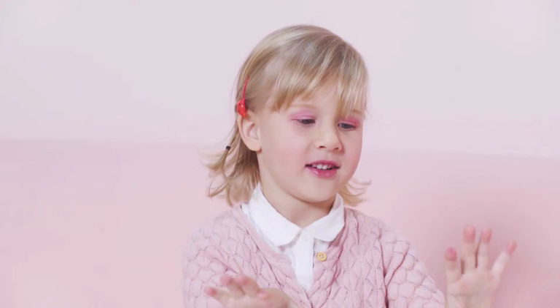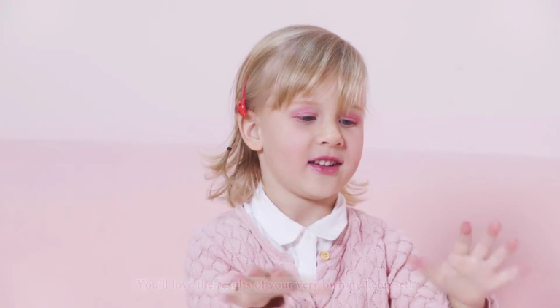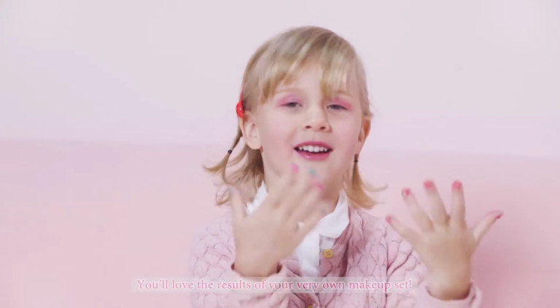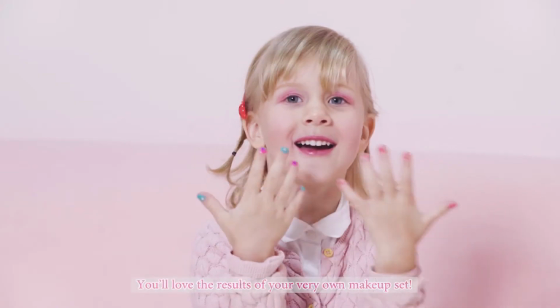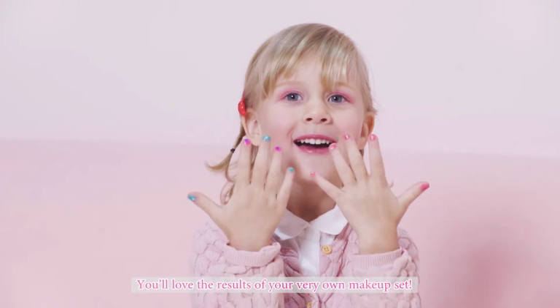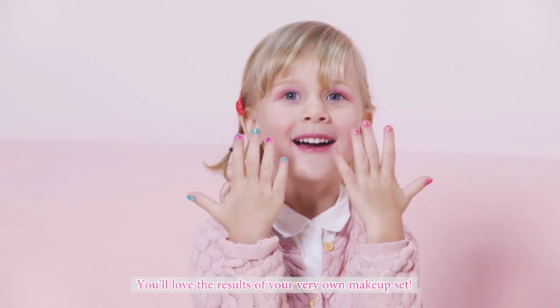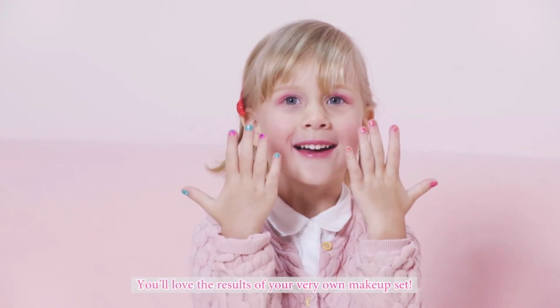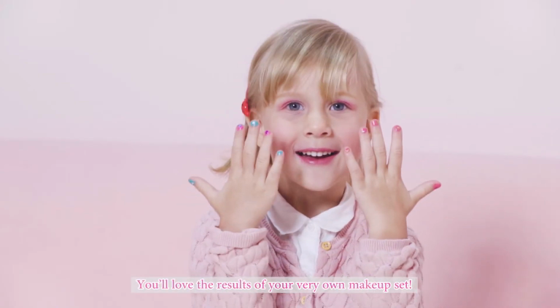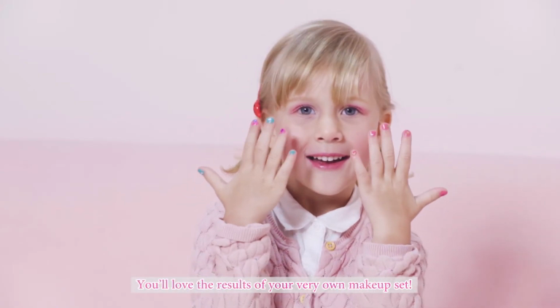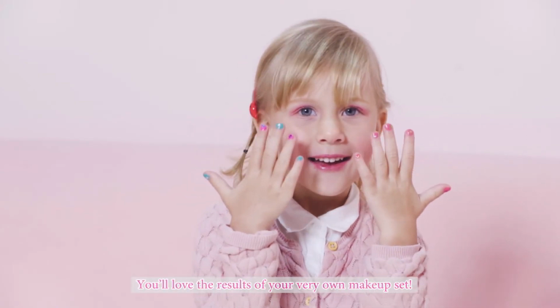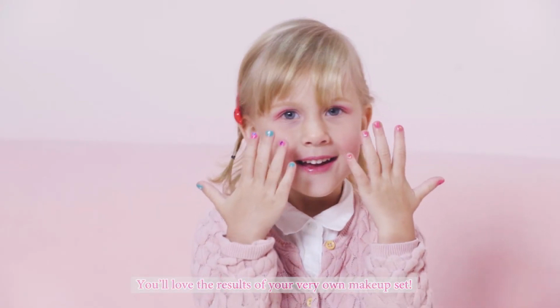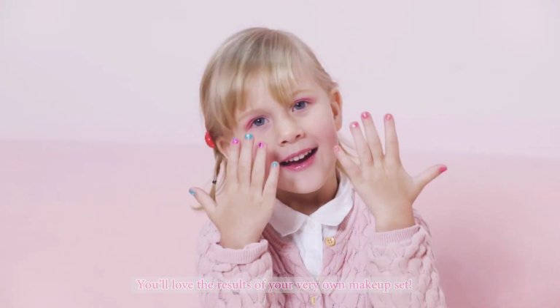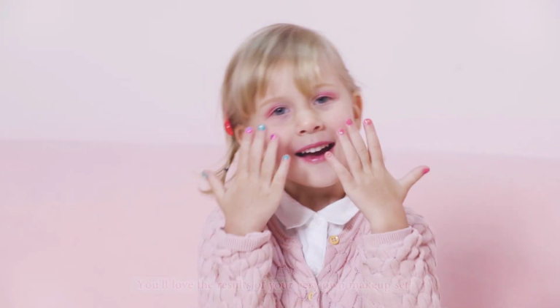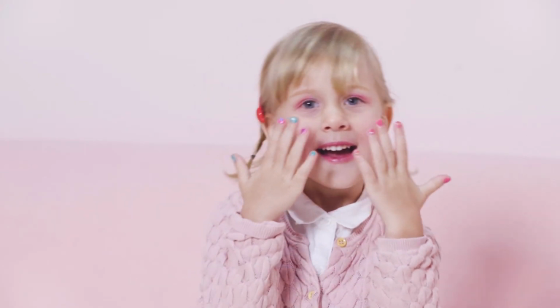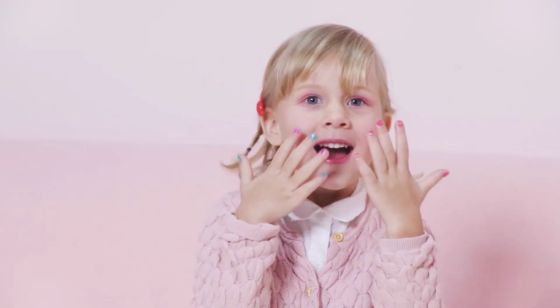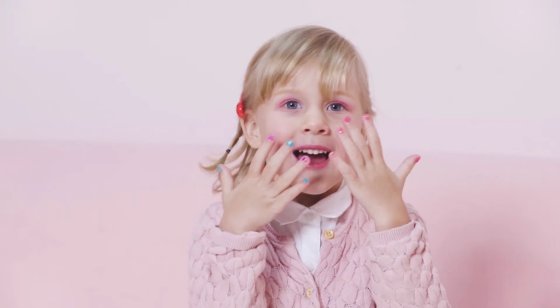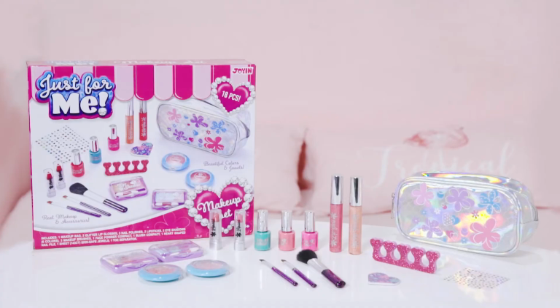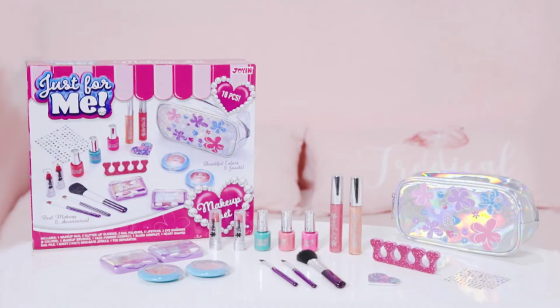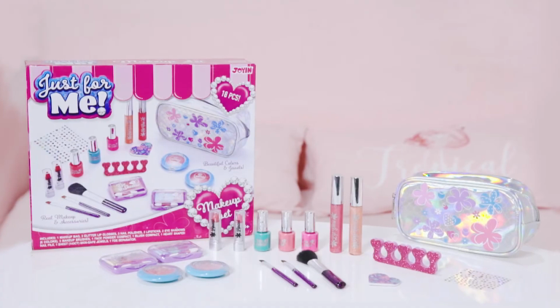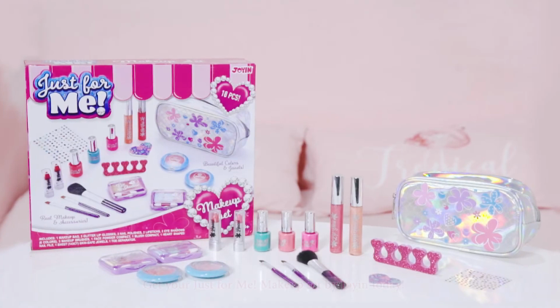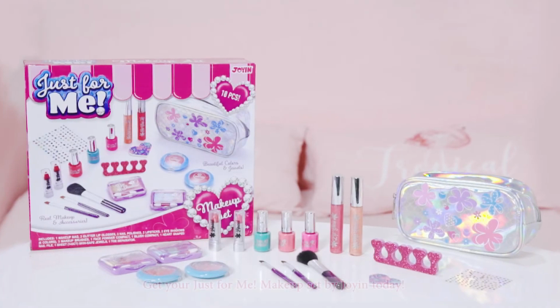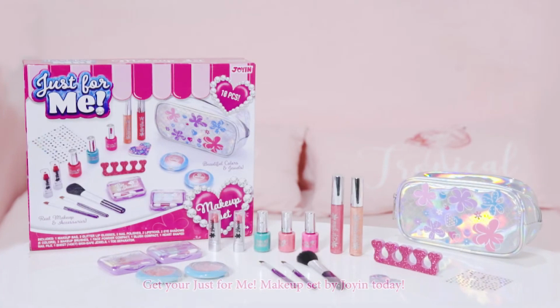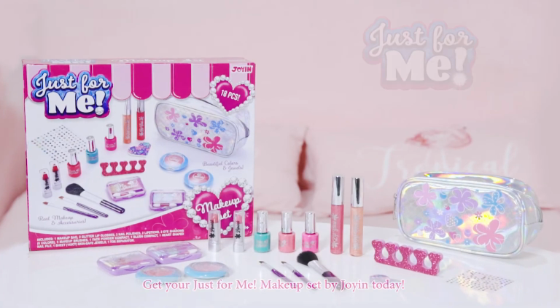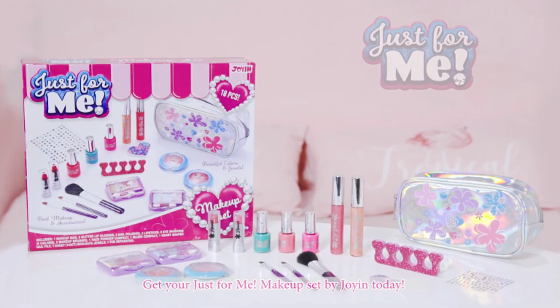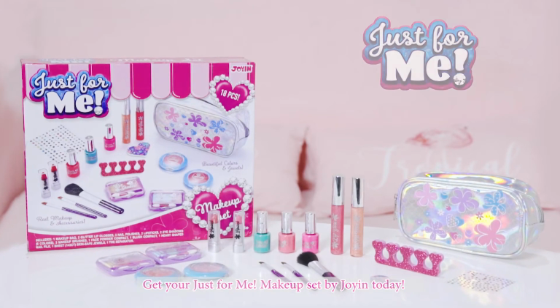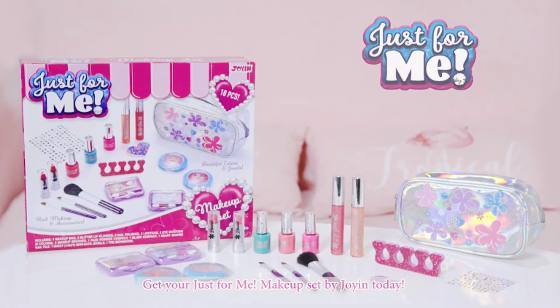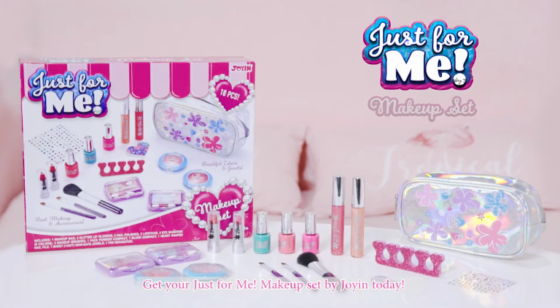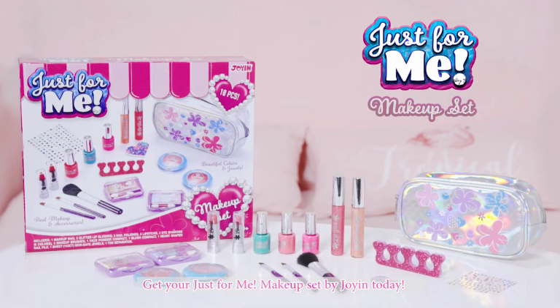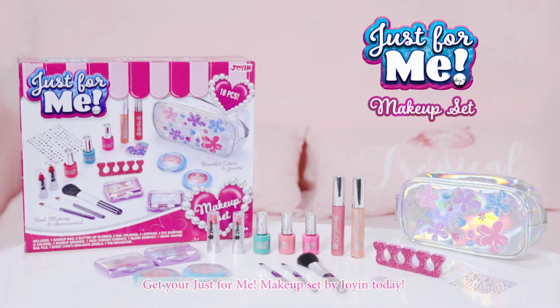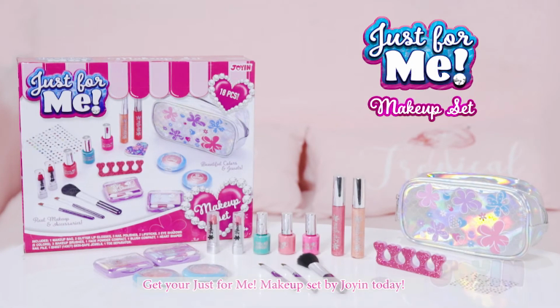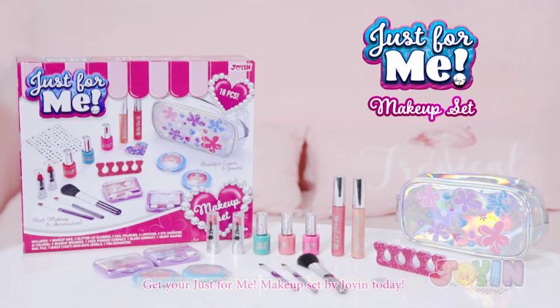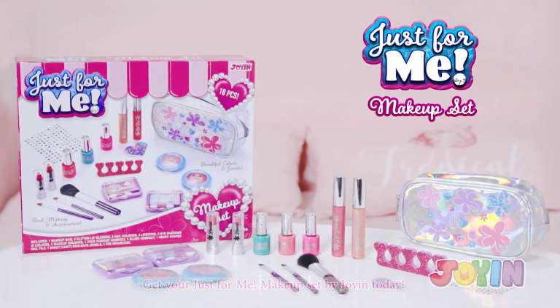You'll love the results of your very own makeup set. Get your Just for Me makeup set by Joyyn today.